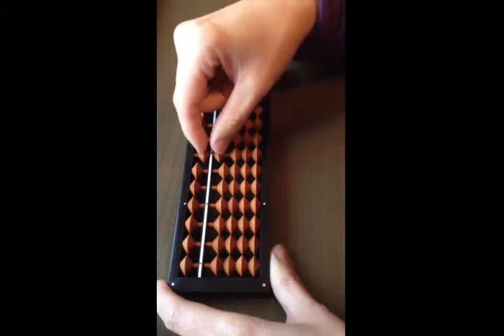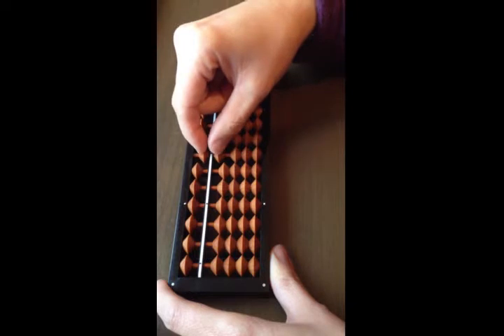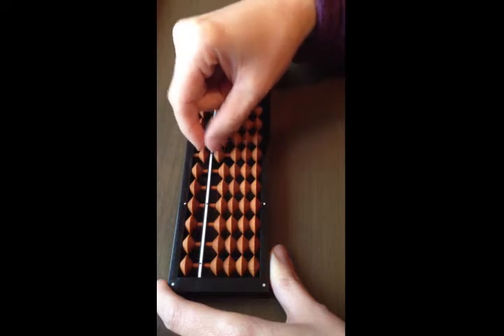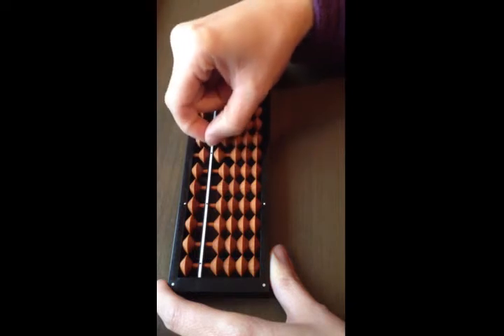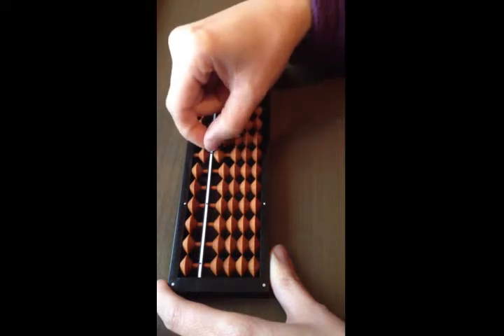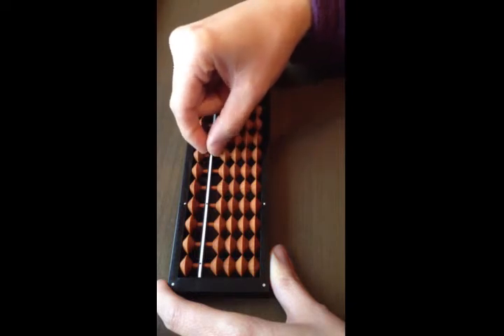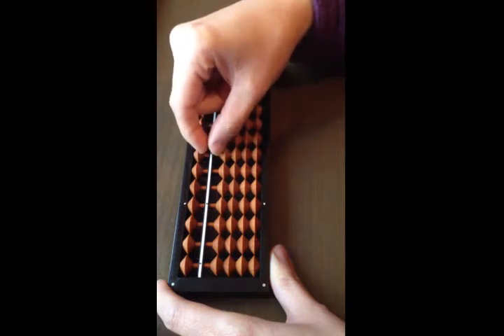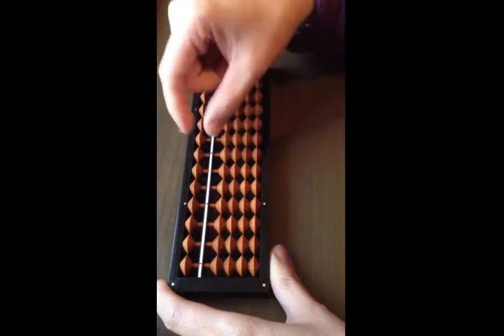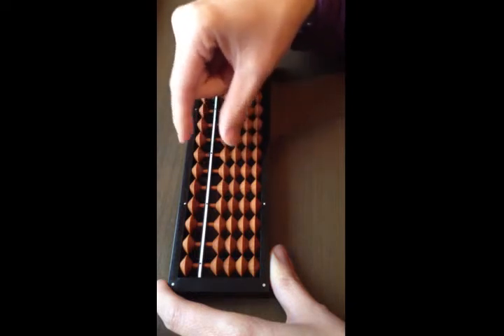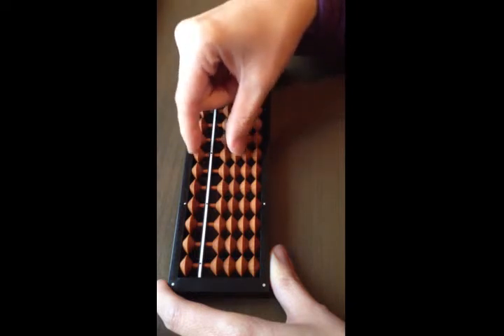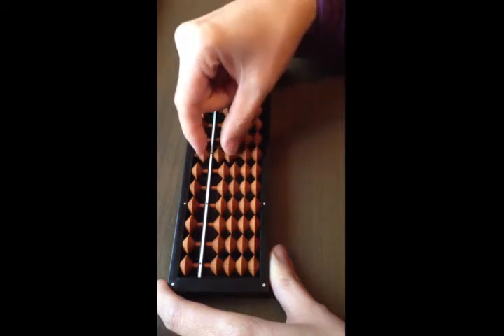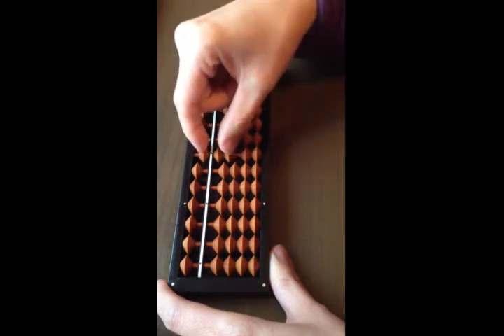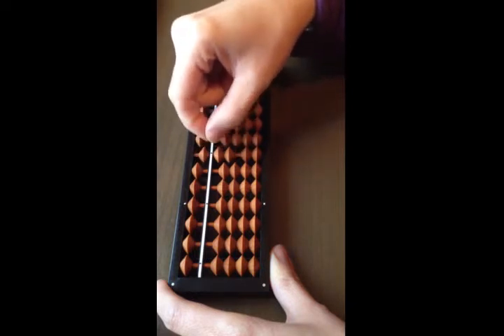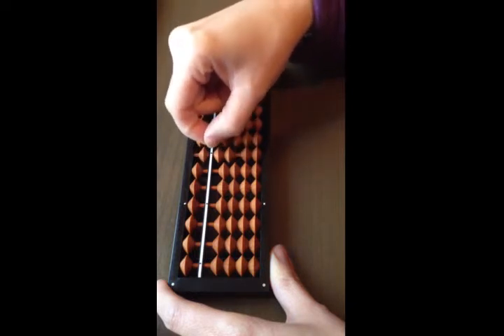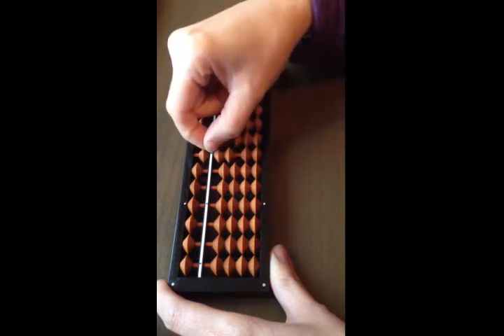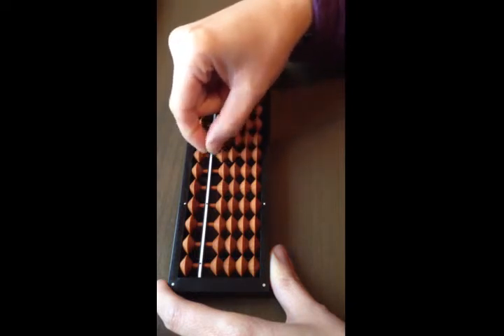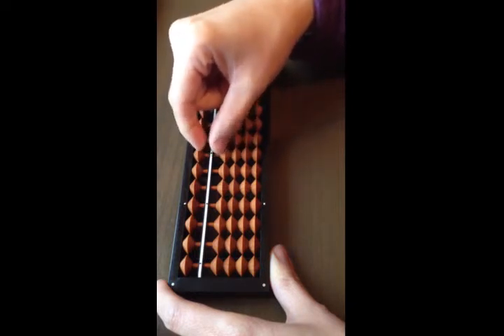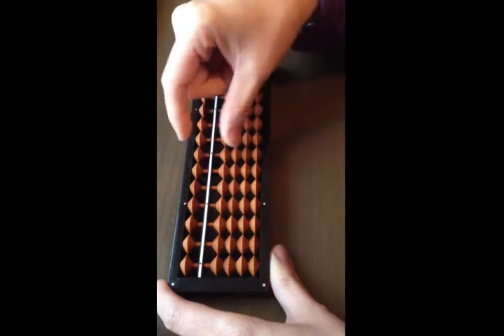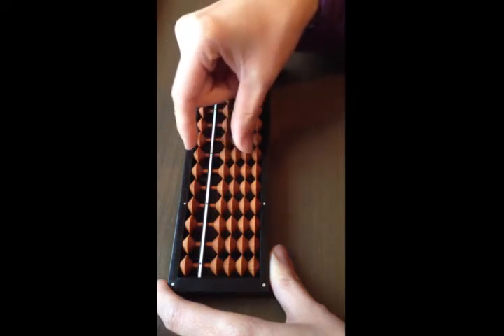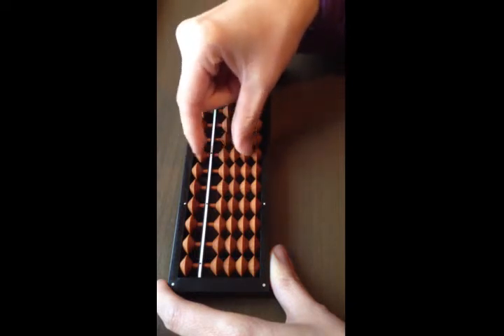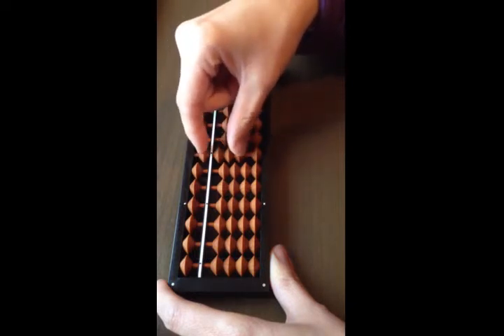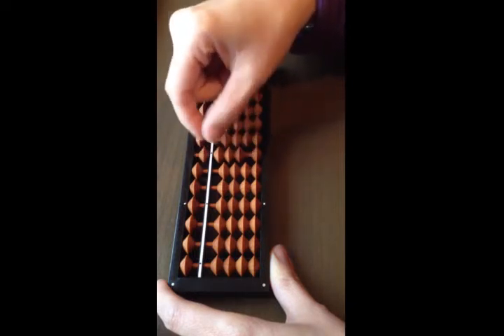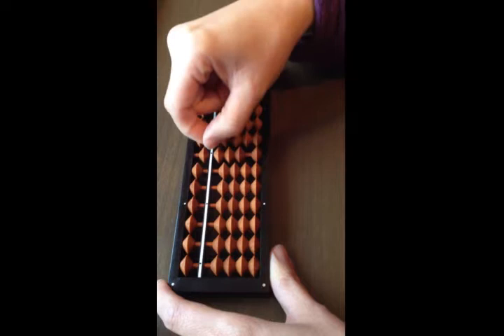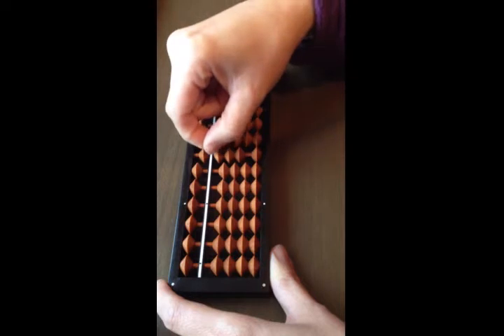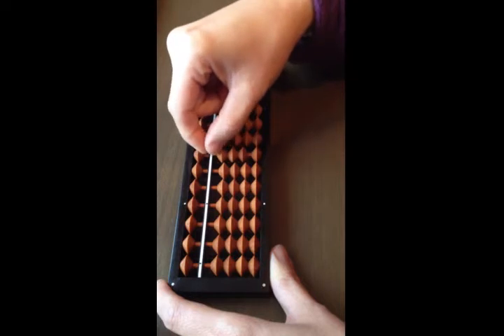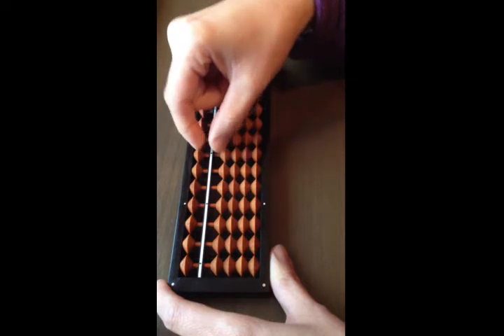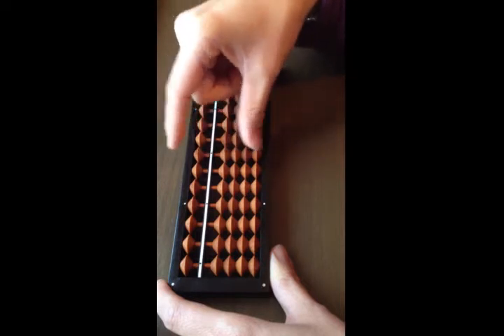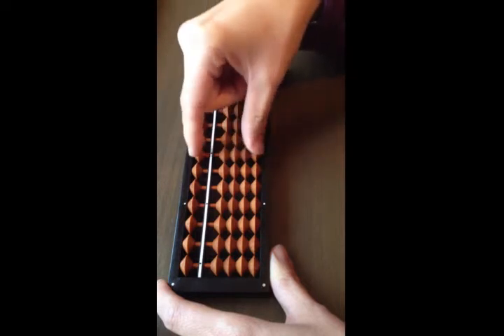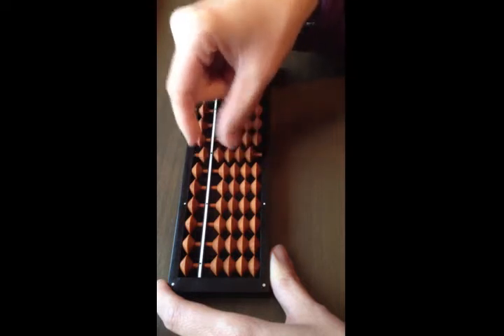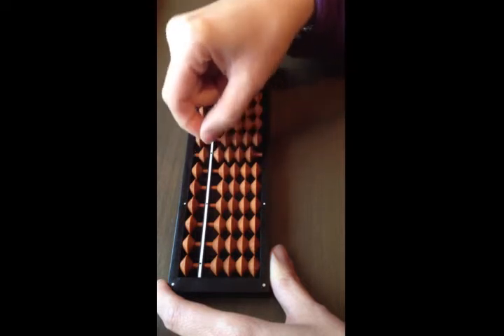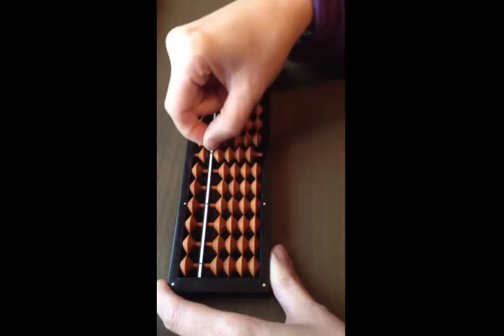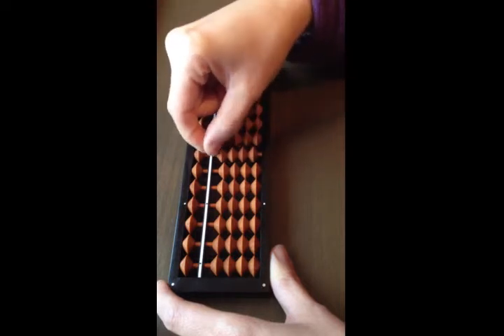Add six, take away six. Add seven, take away seven. Add eight, take away eight. Add nine, take away nine.